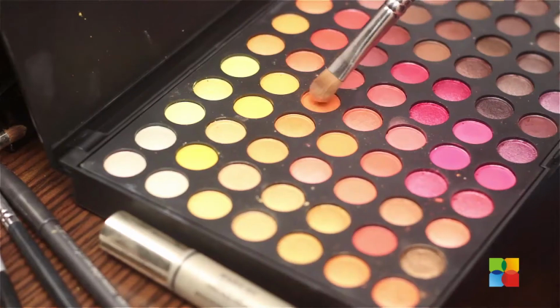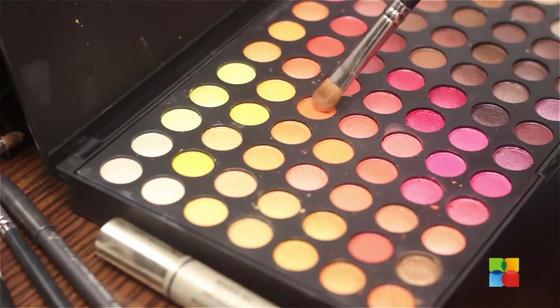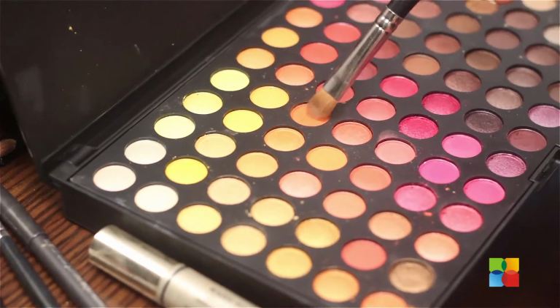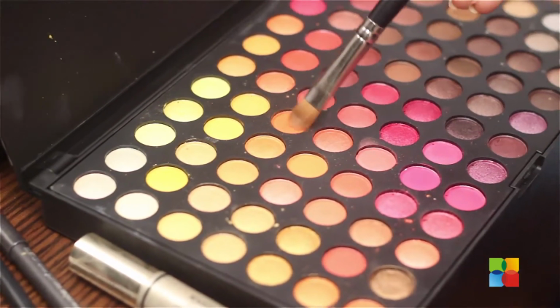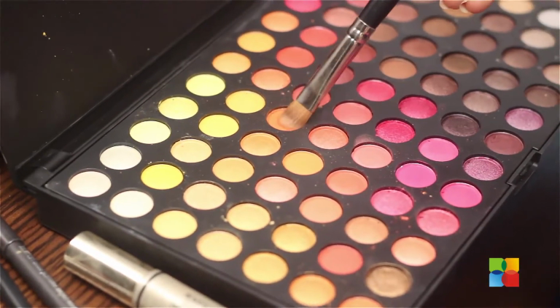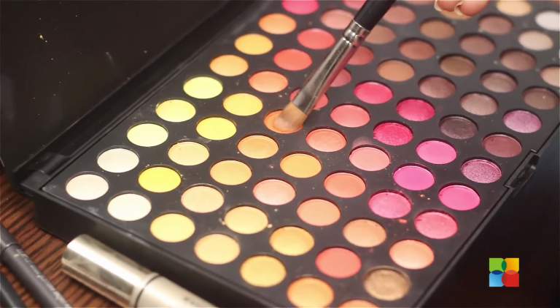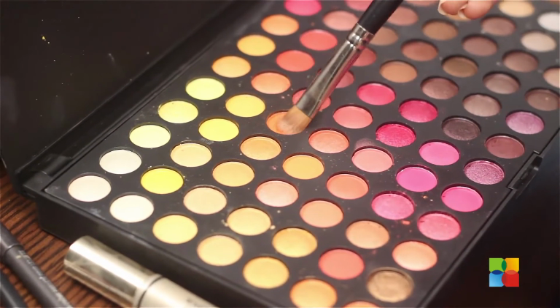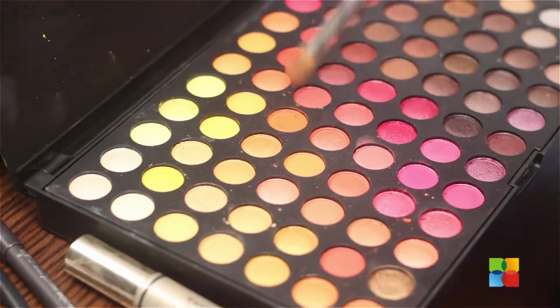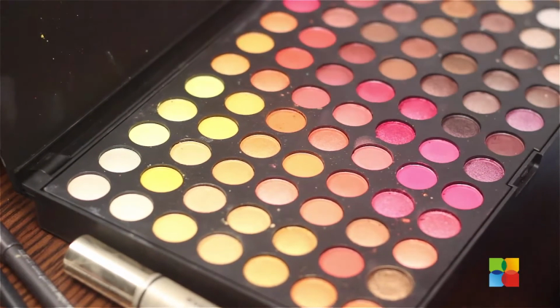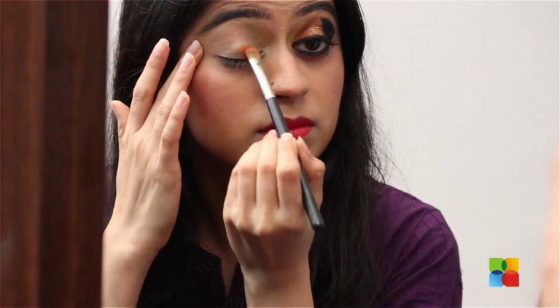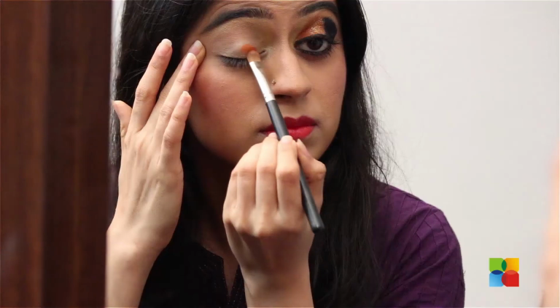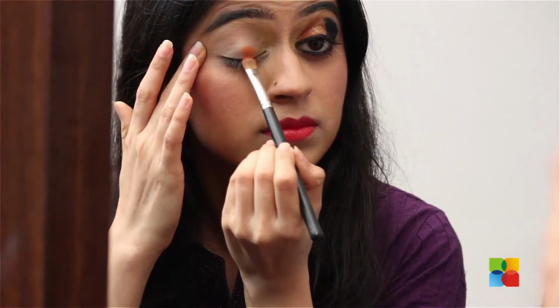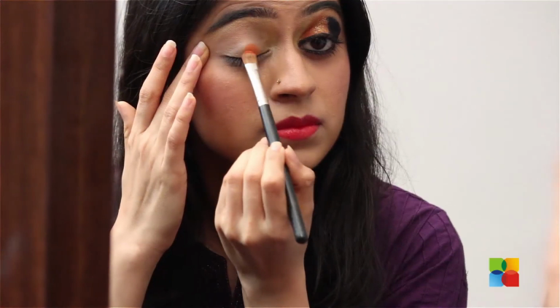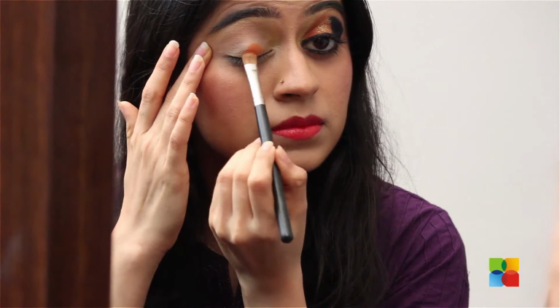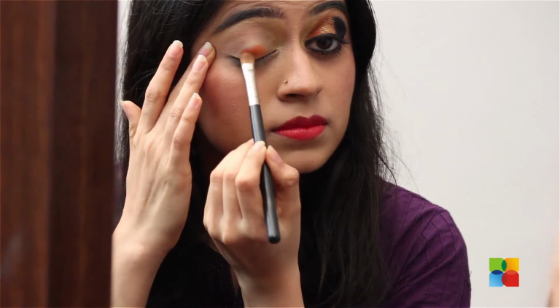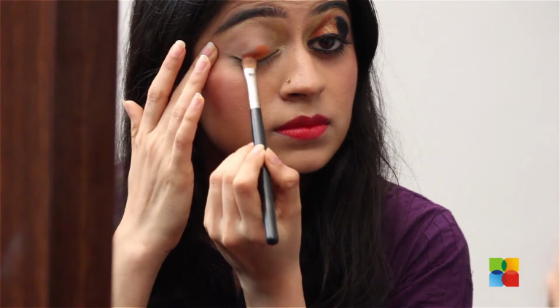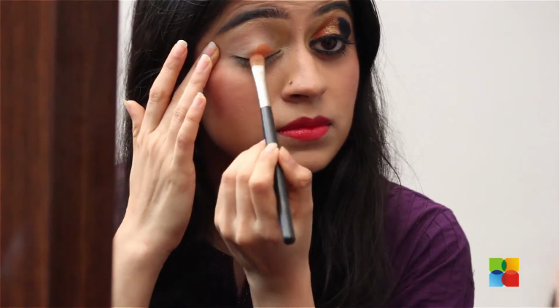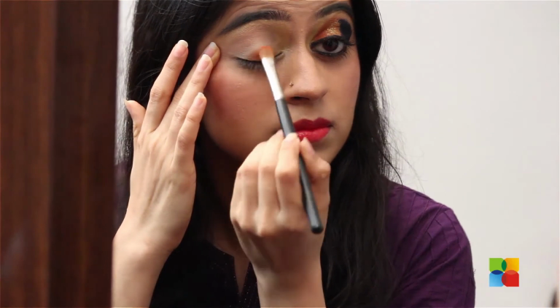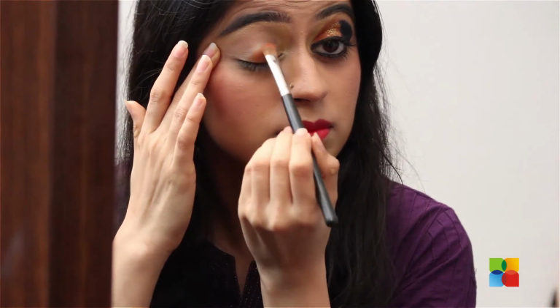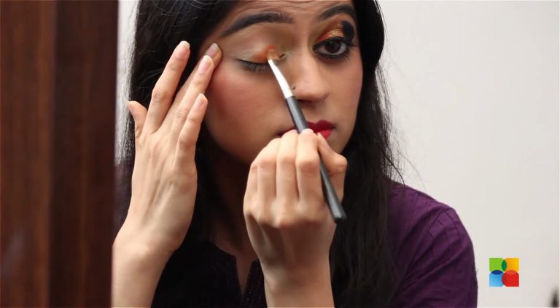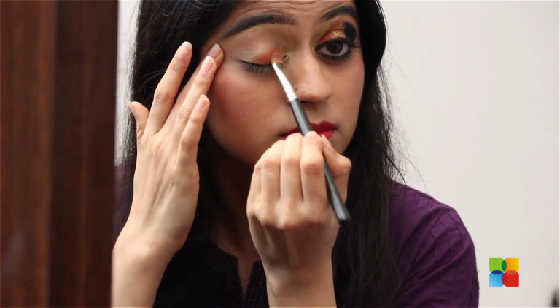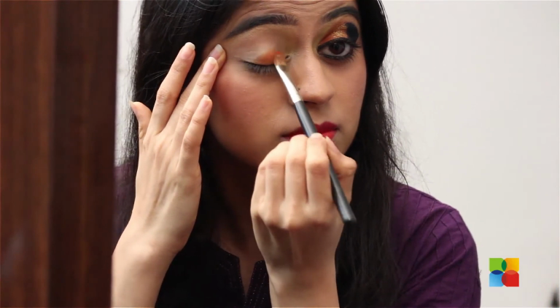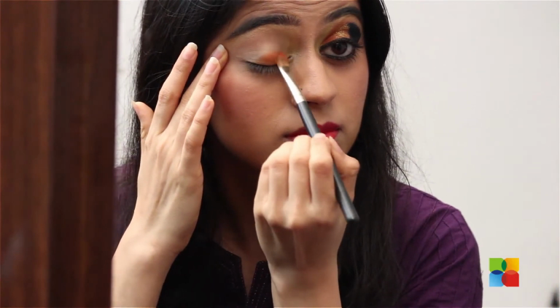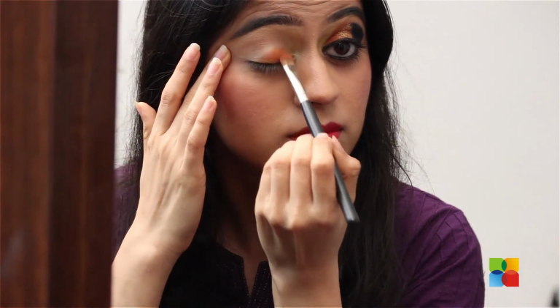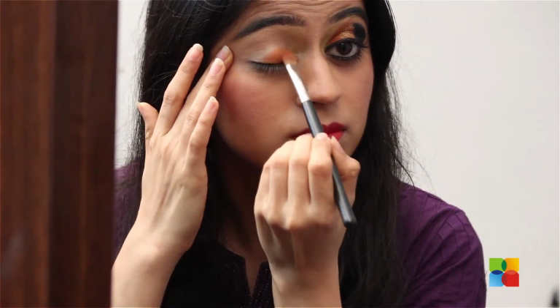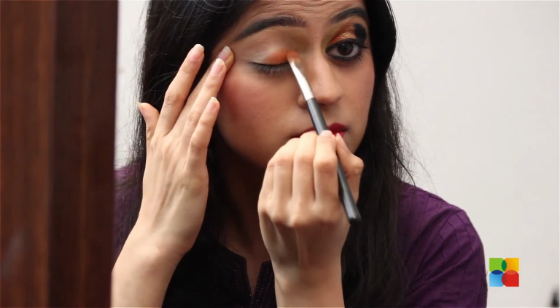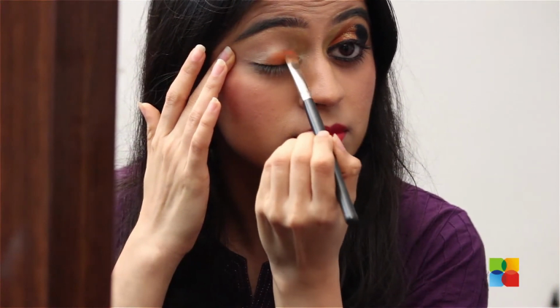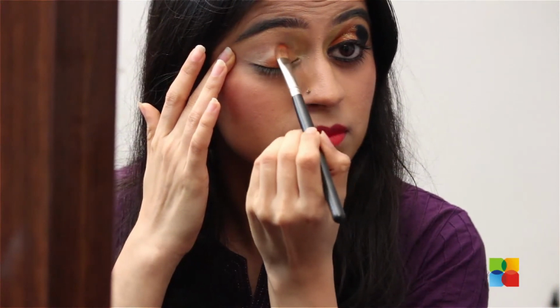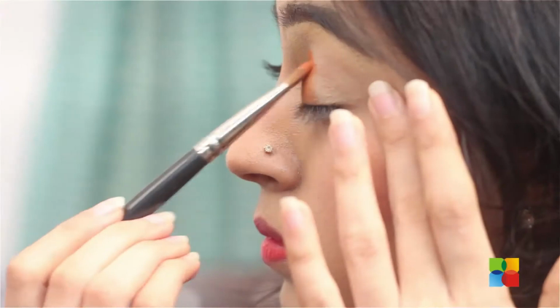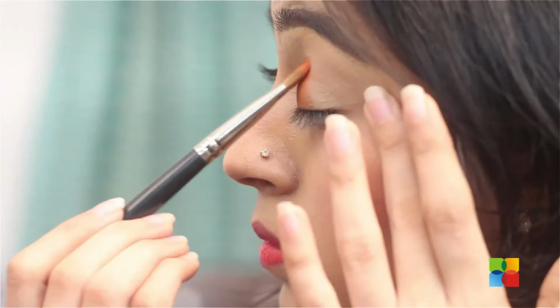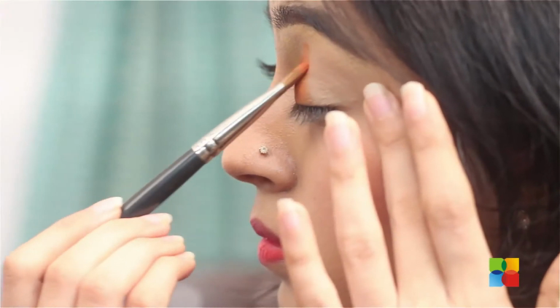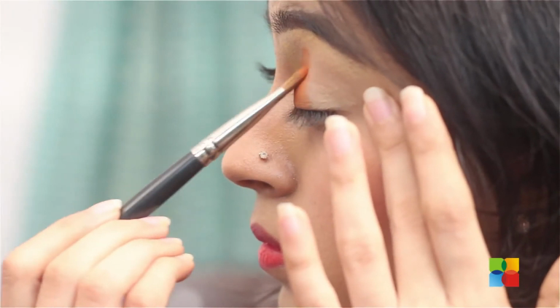Next, on three-fourths of the eyelid, apply a bright orange eyeshadow all the way up to where the brow highlighter starts.